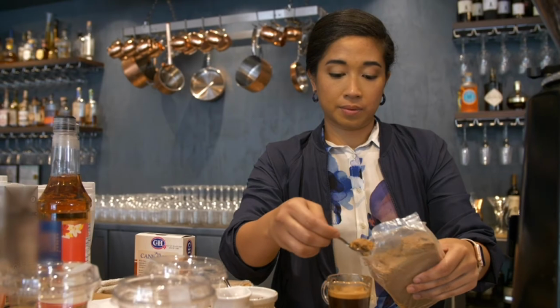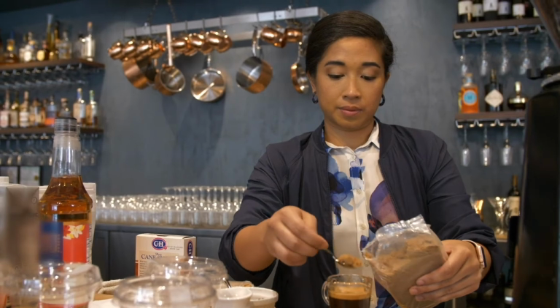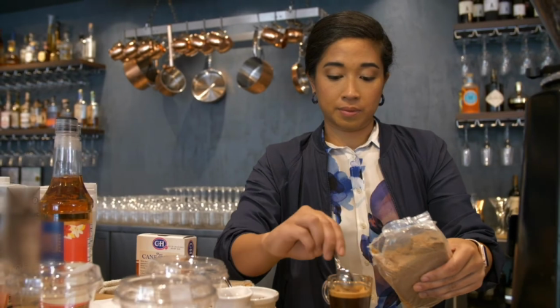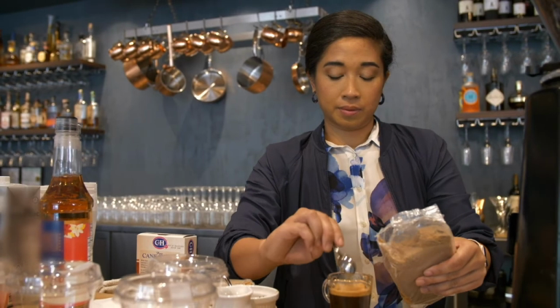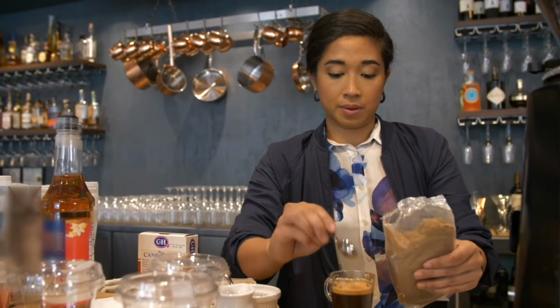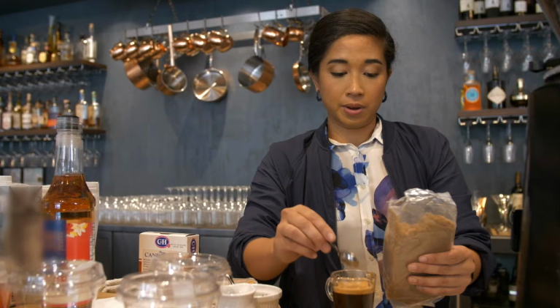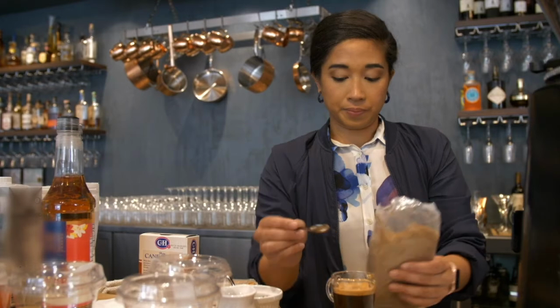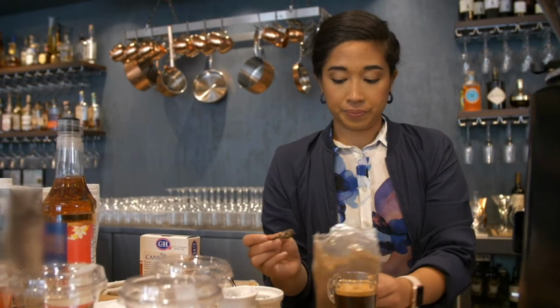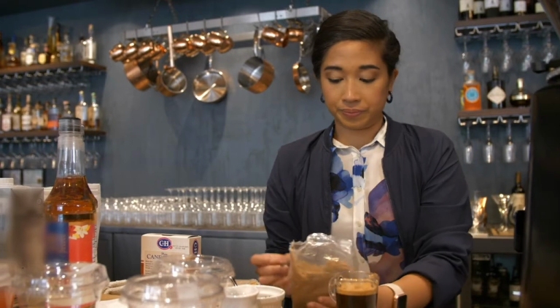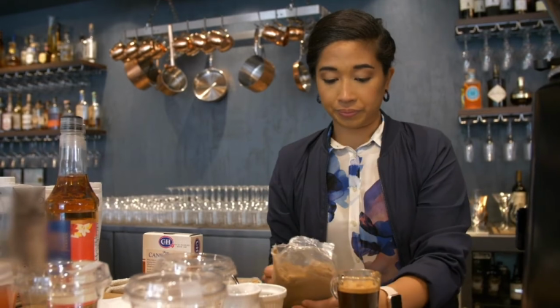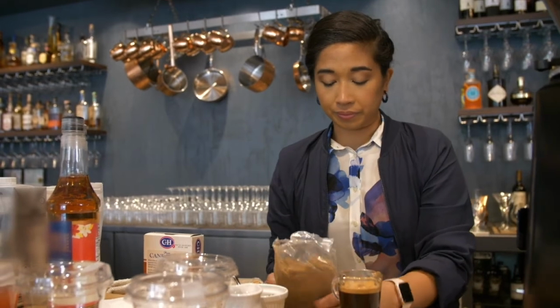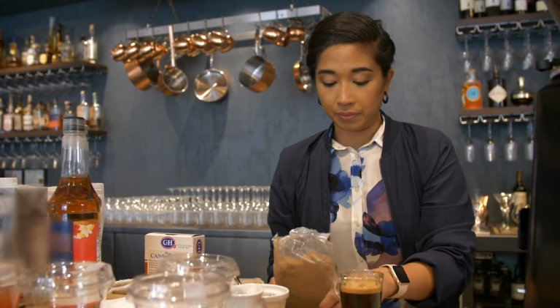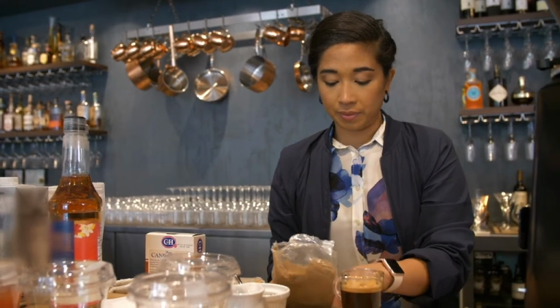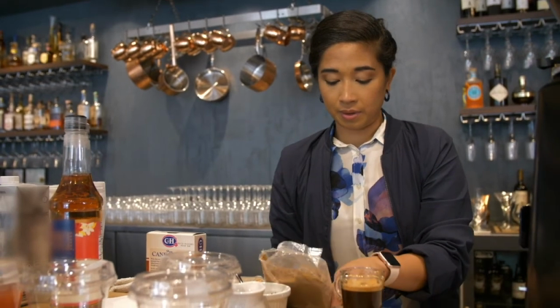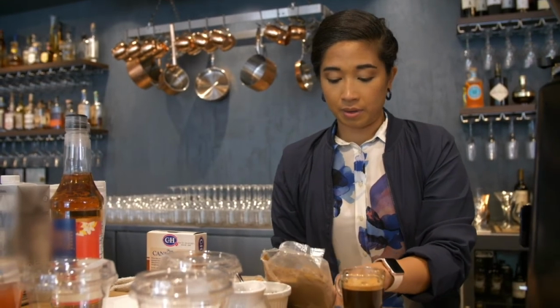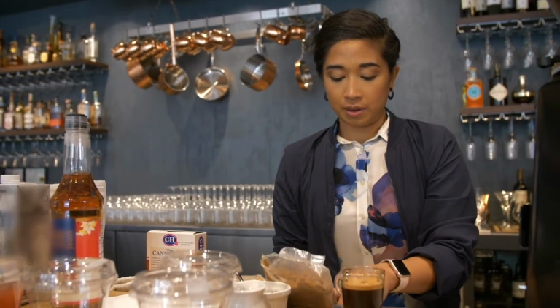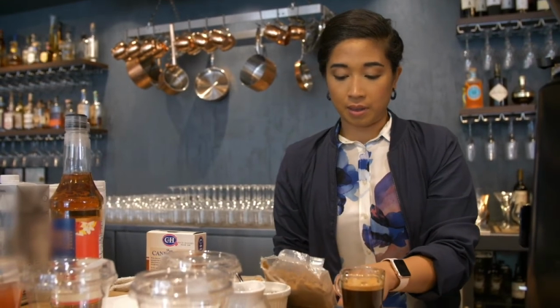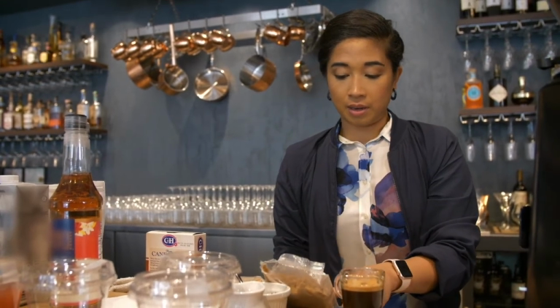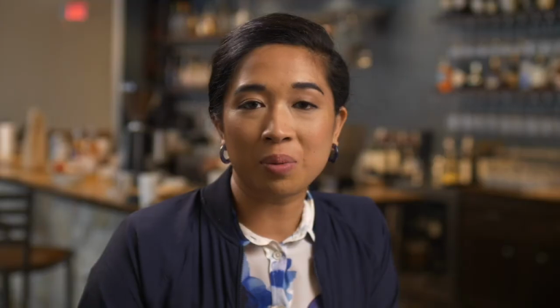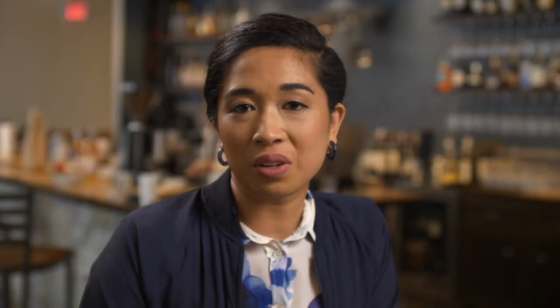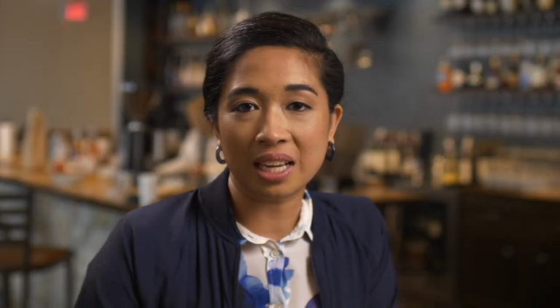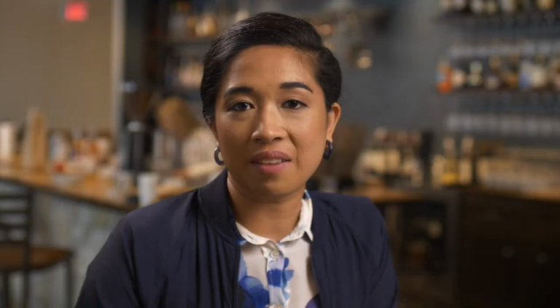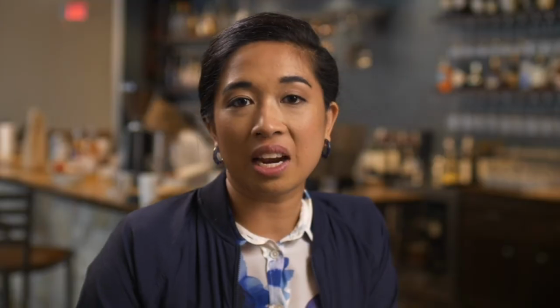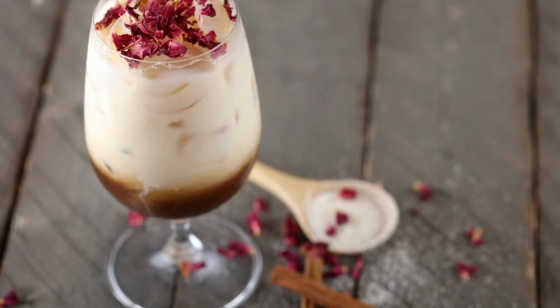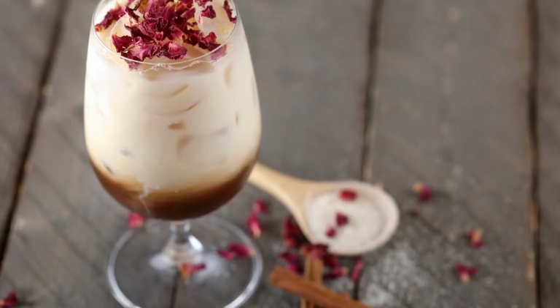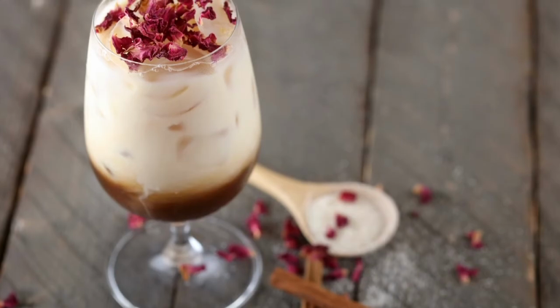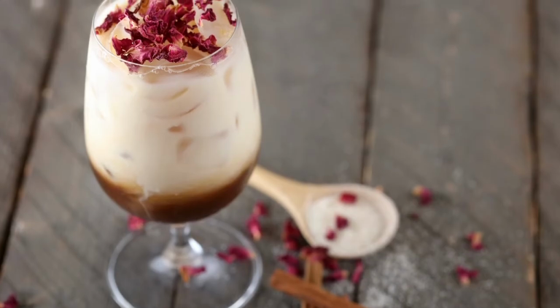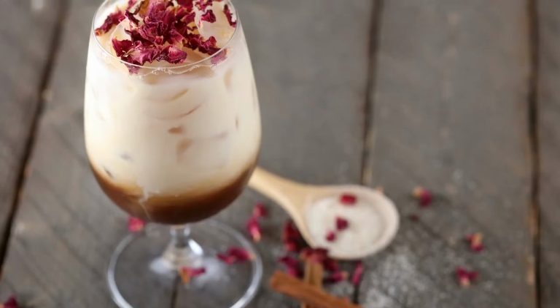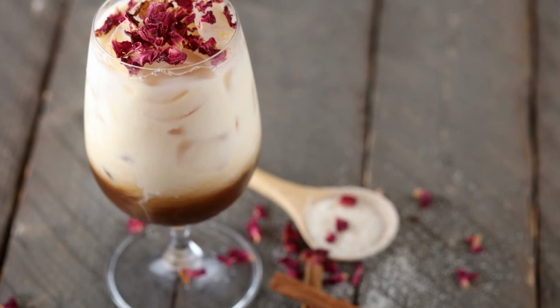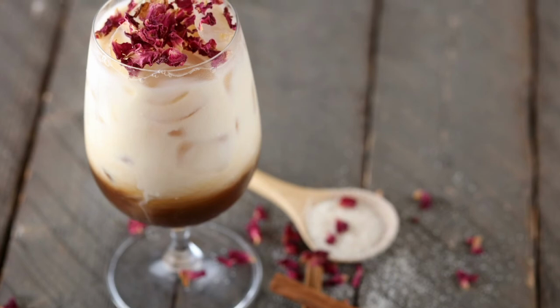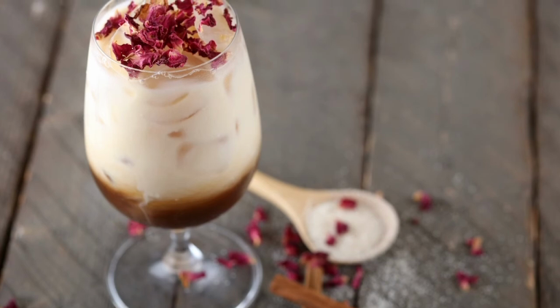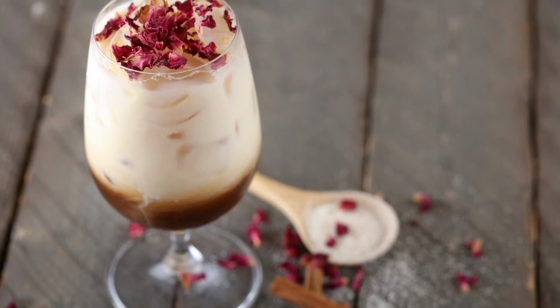A sugar must-have when it comes to a coffee shop is definitely raw sugar. People like to have a lot of different types, but raw sugar is really great.